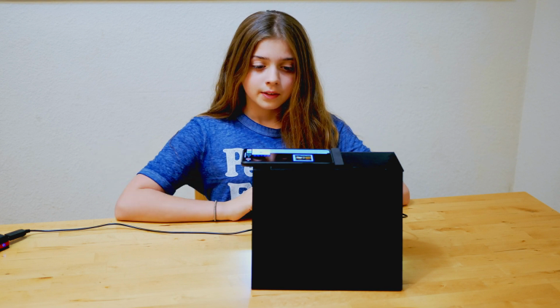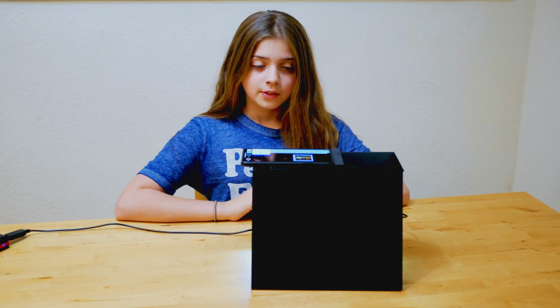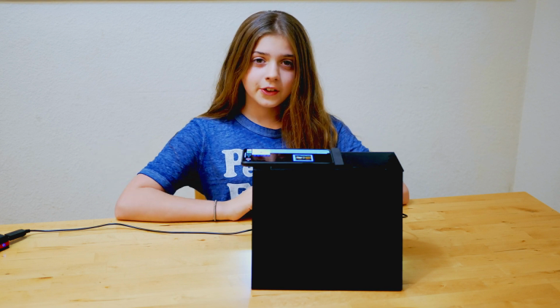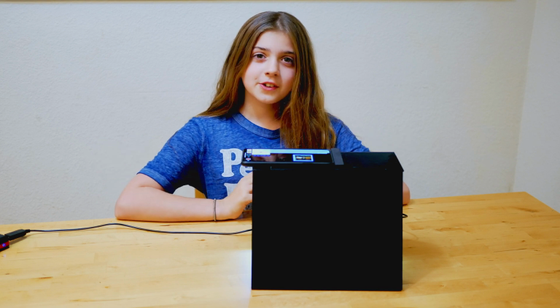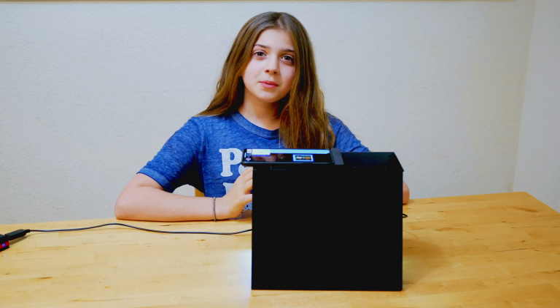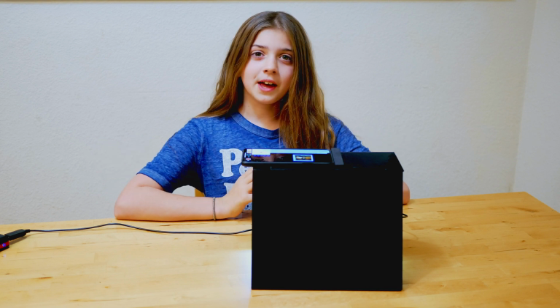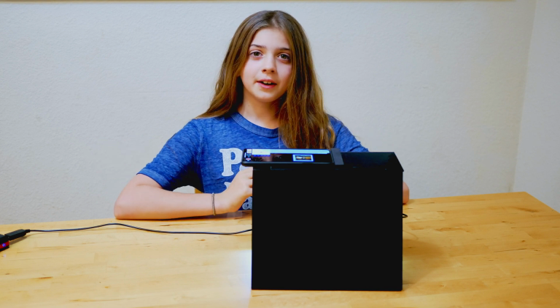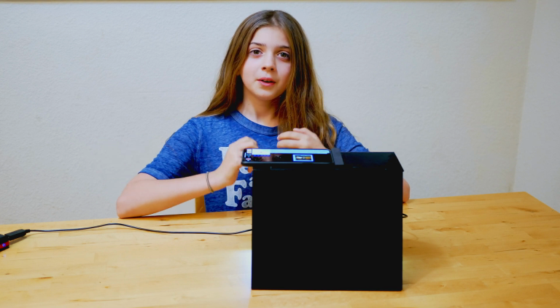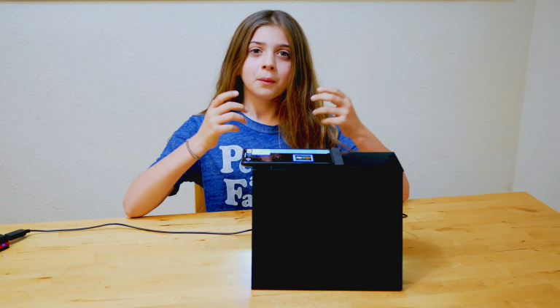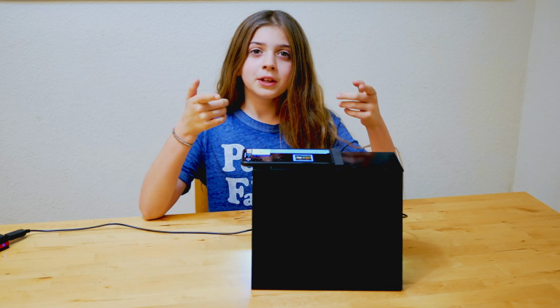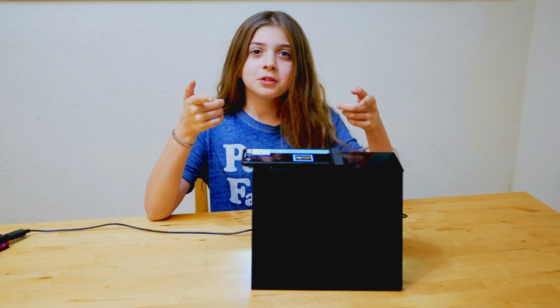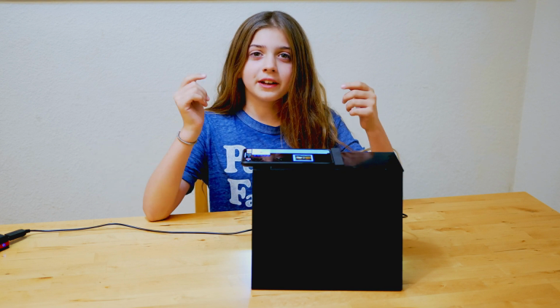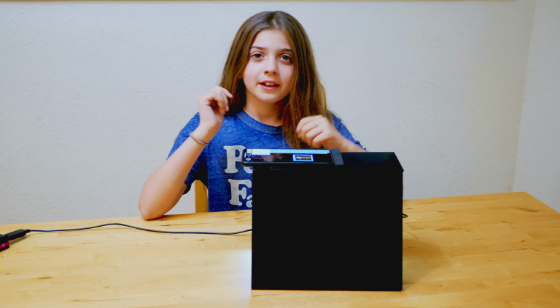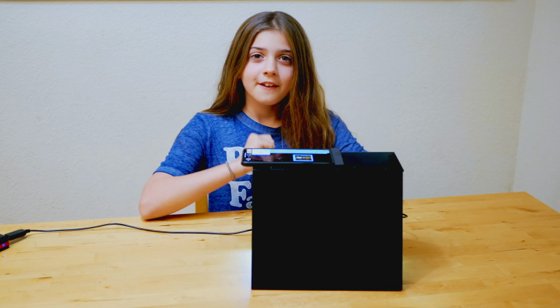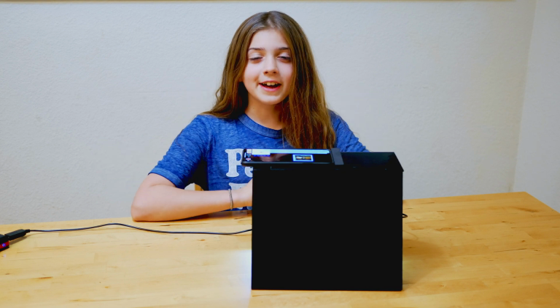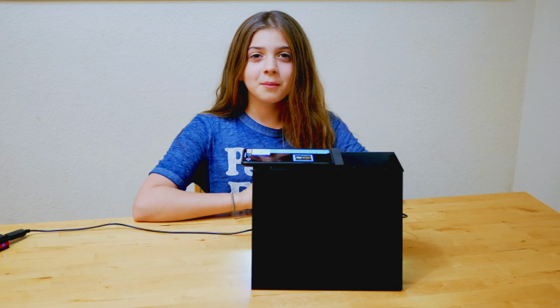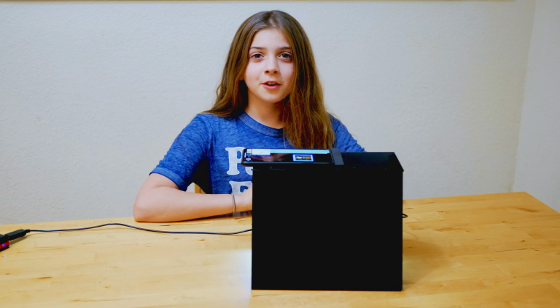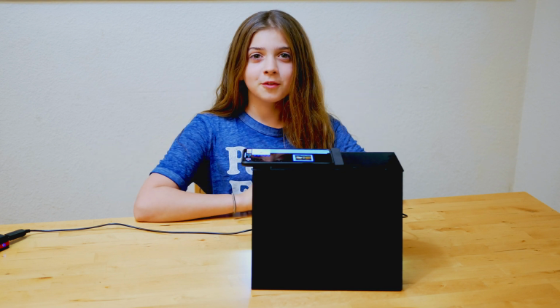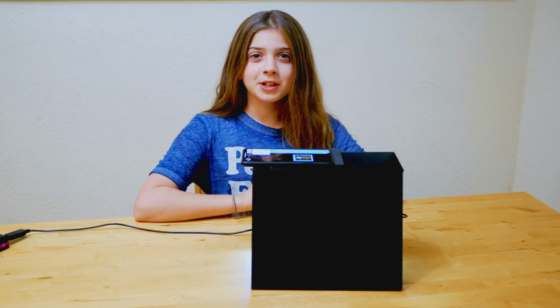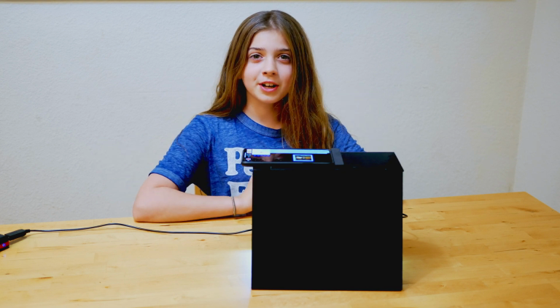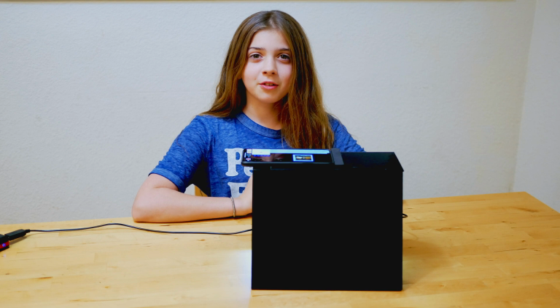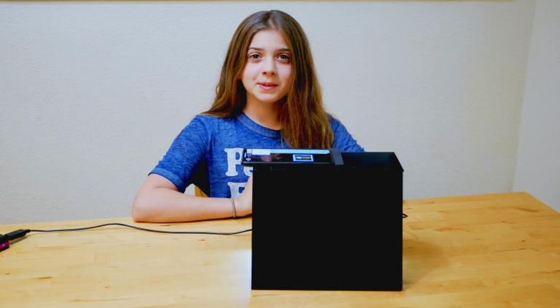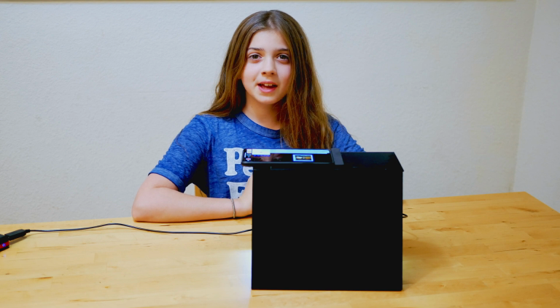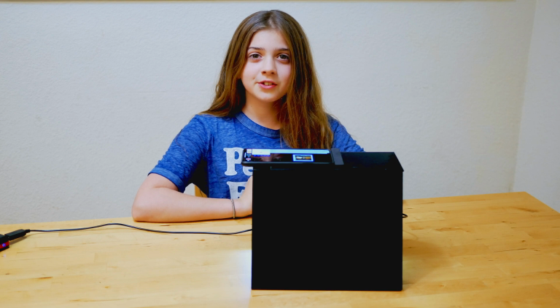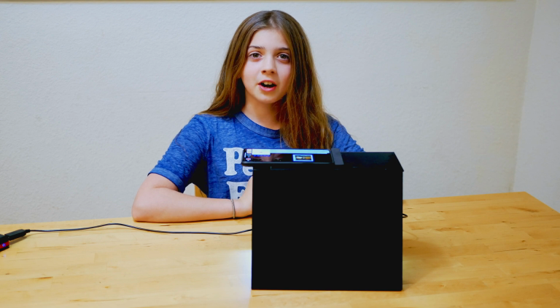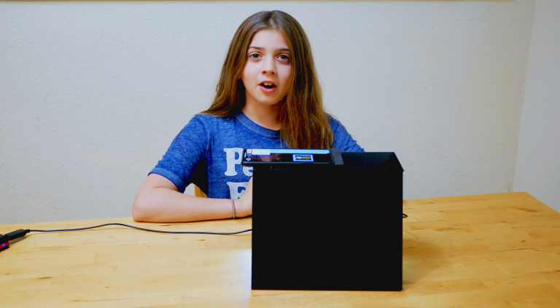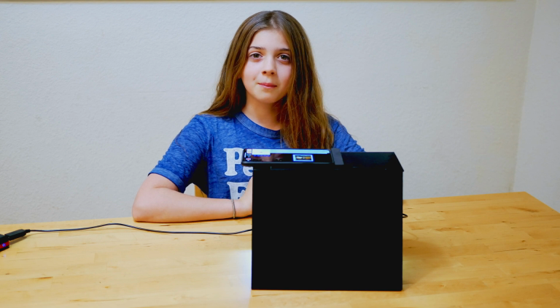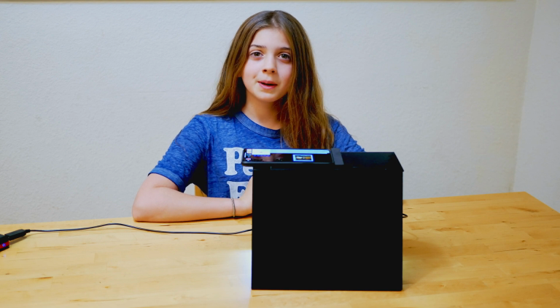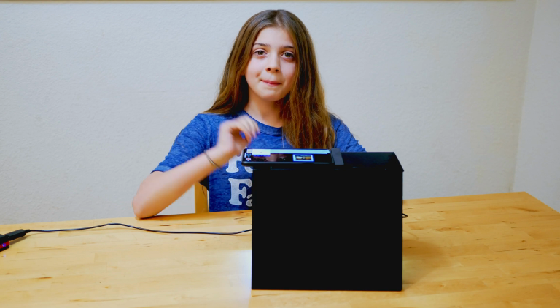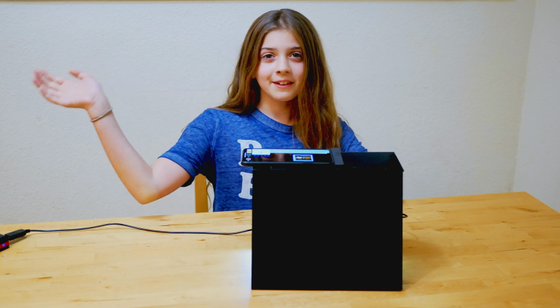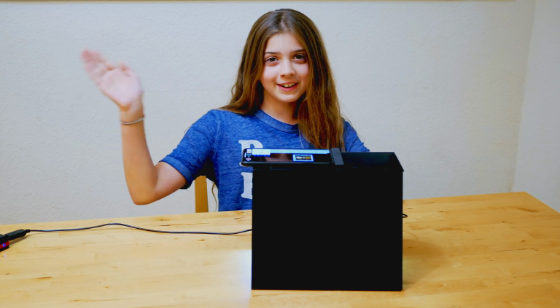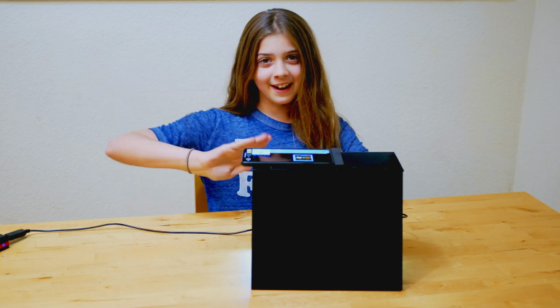So that's ChromaScan. What do you think? Find out more information at ChromaScan.com. Bye for now.